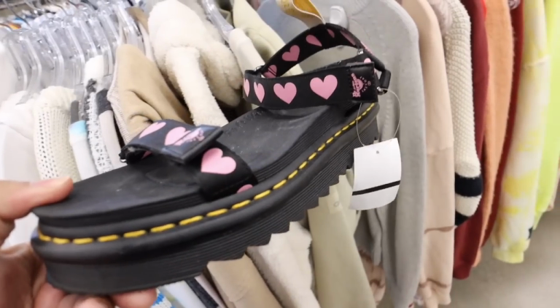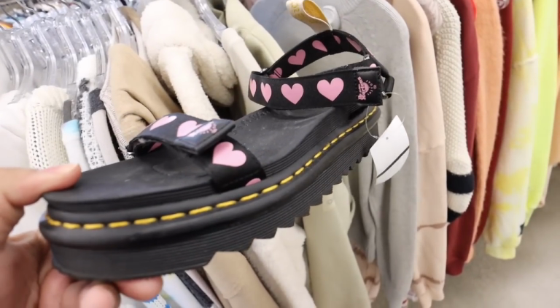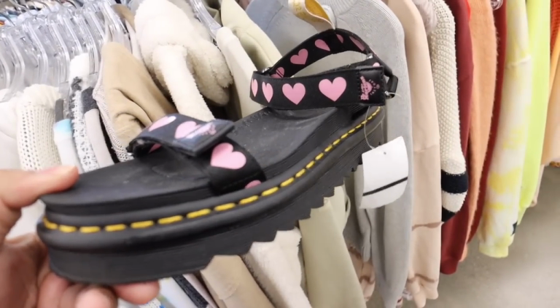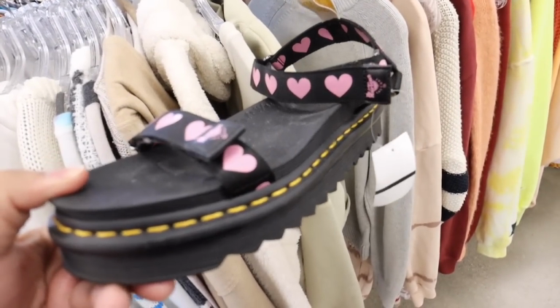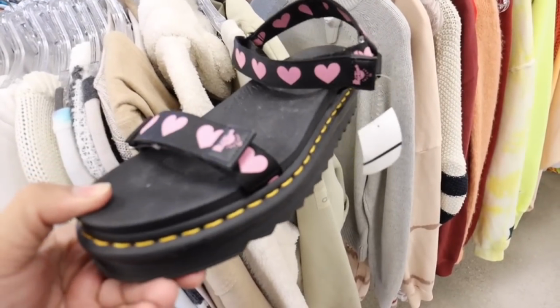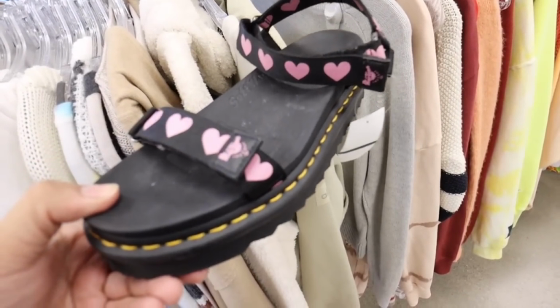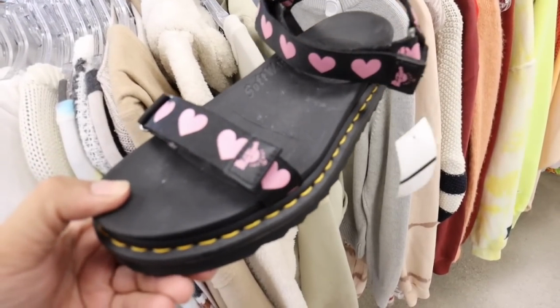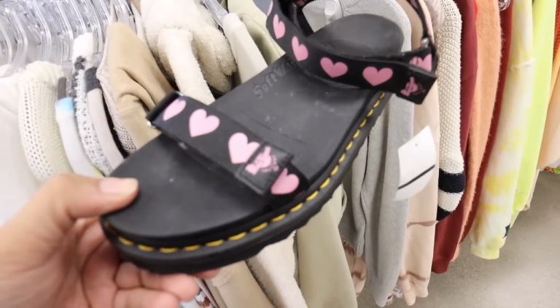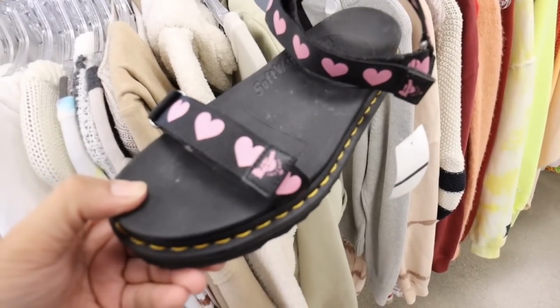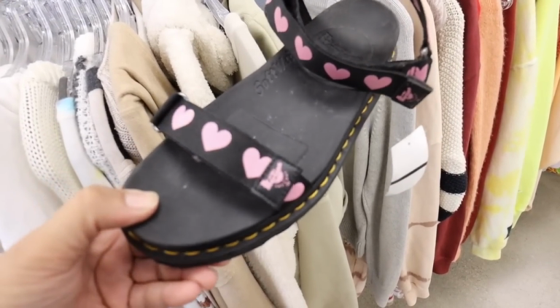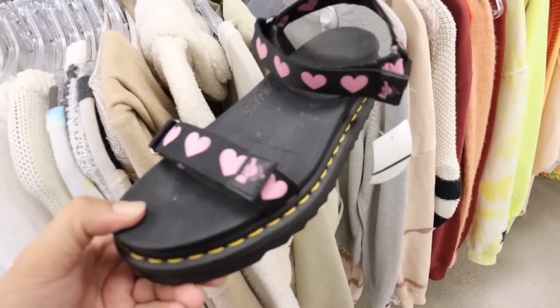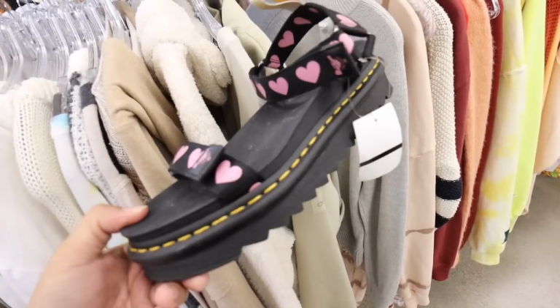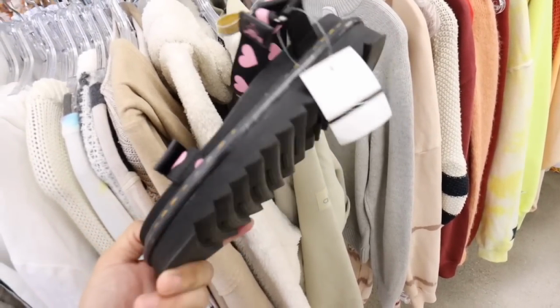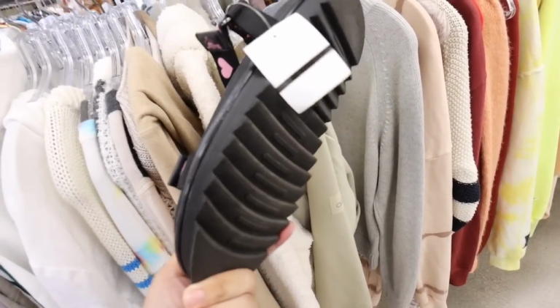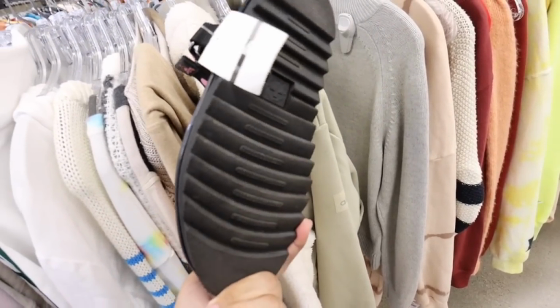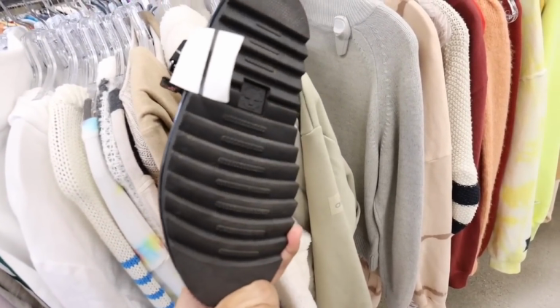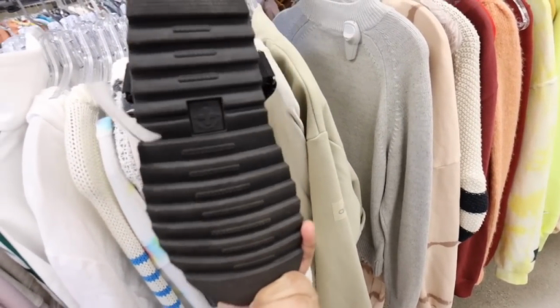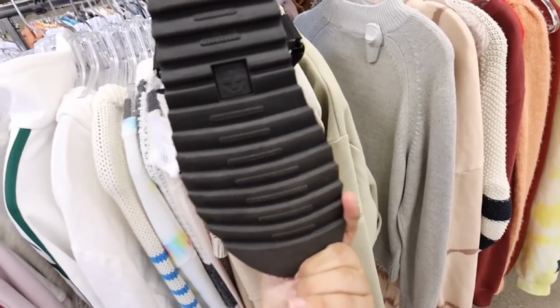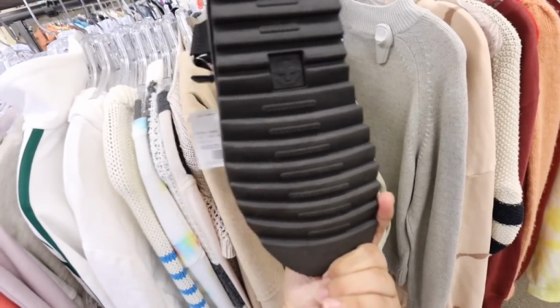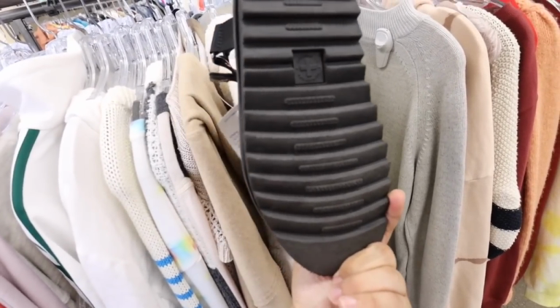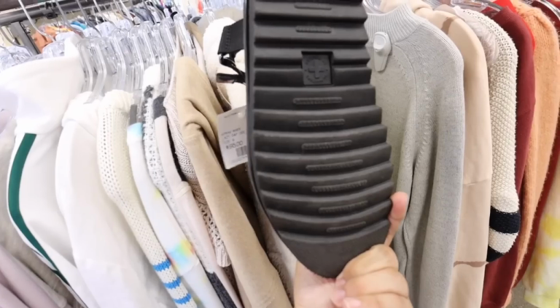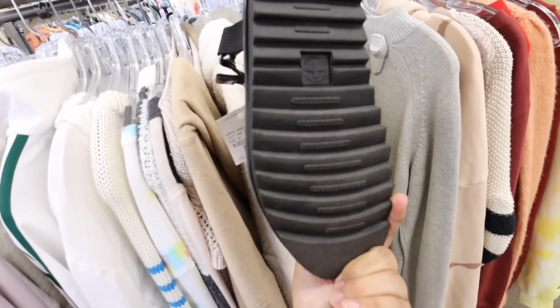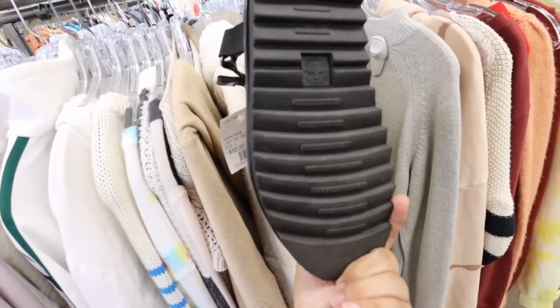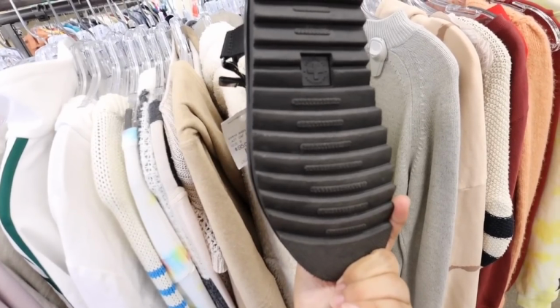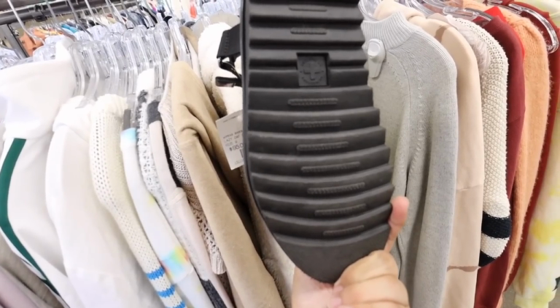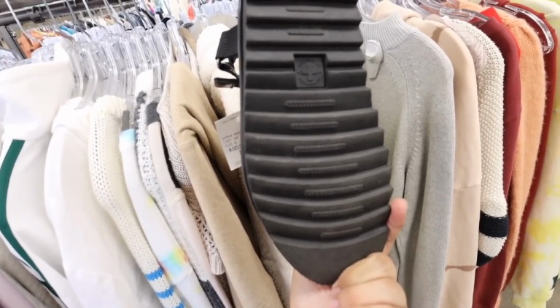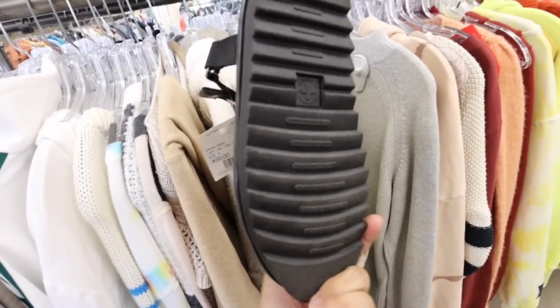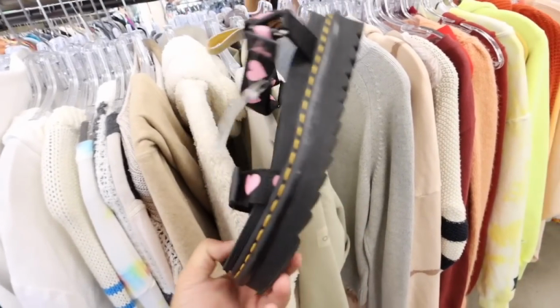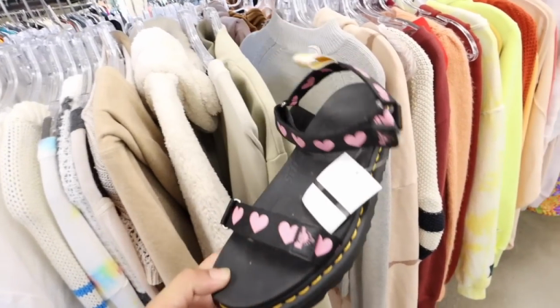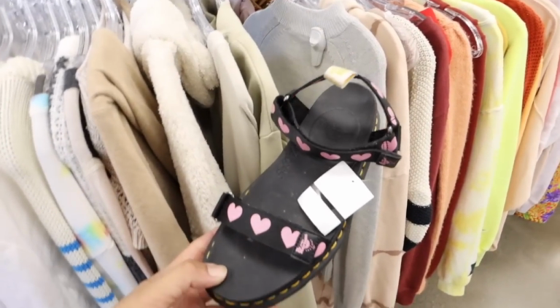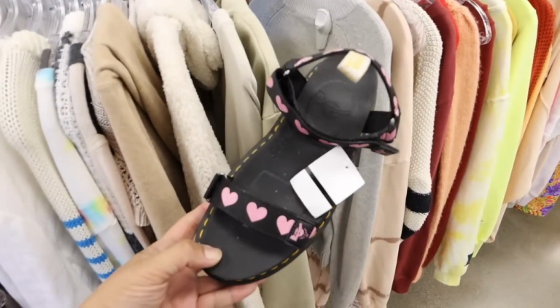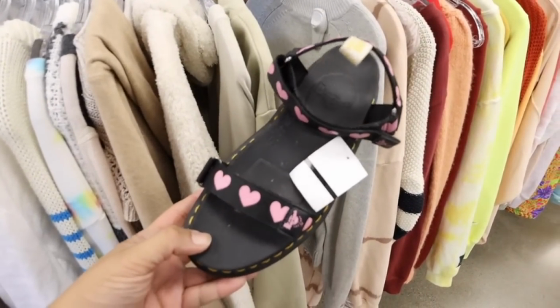Oh, how cute are these Lazy Oath sandals from Doc Martens.